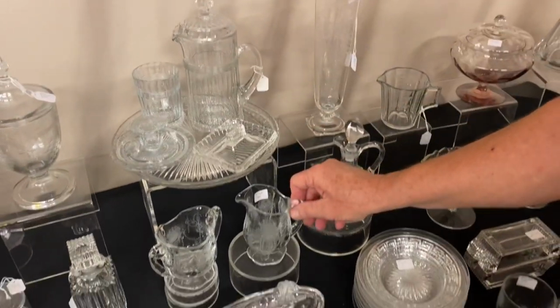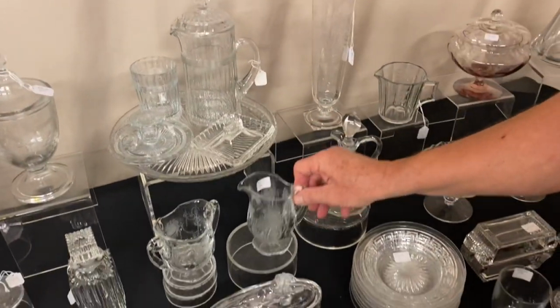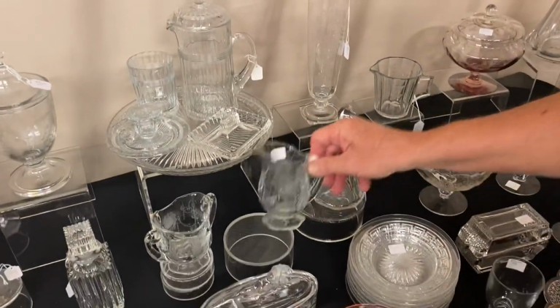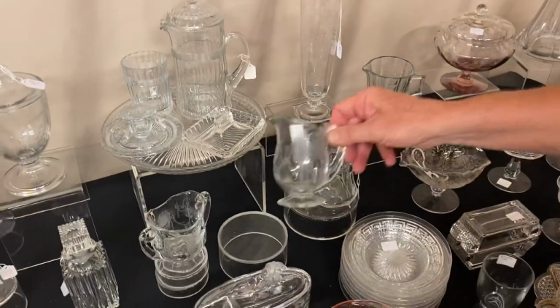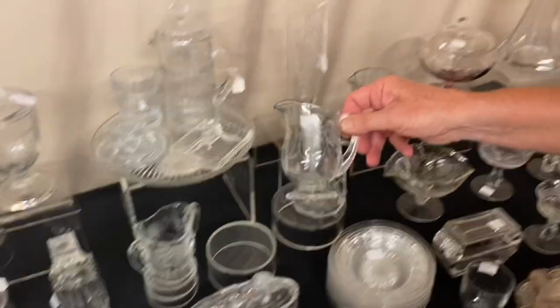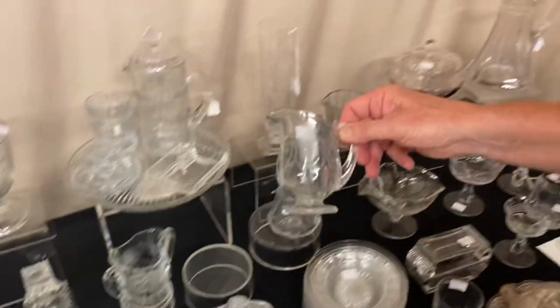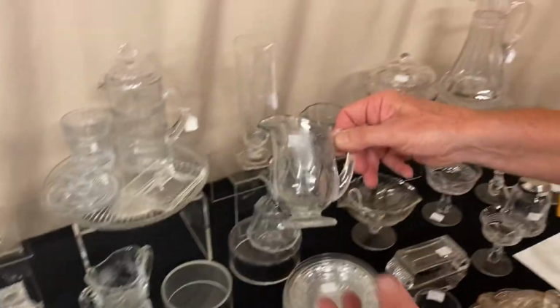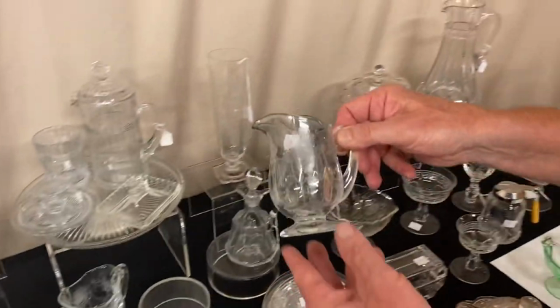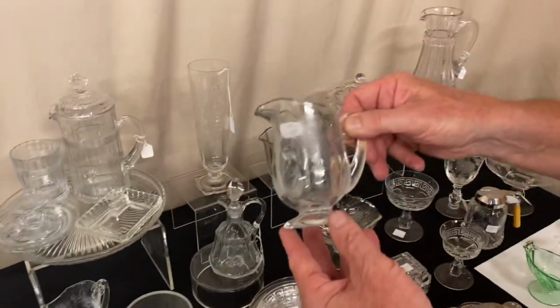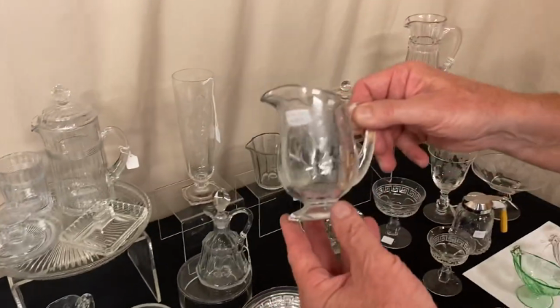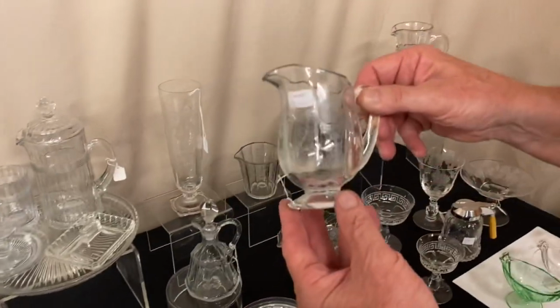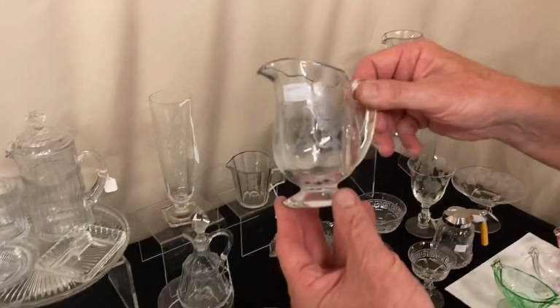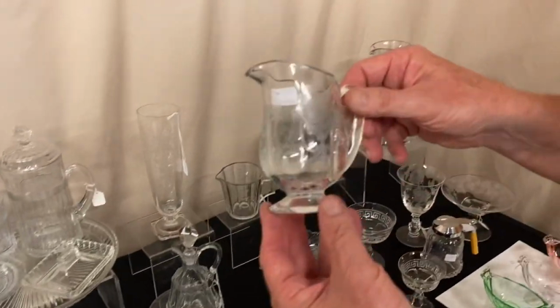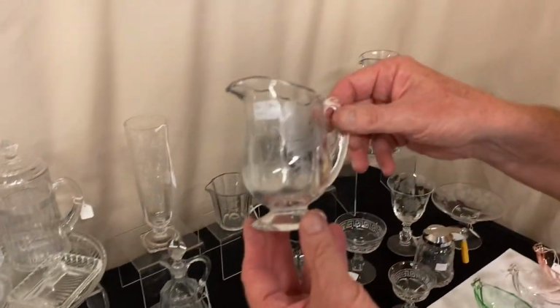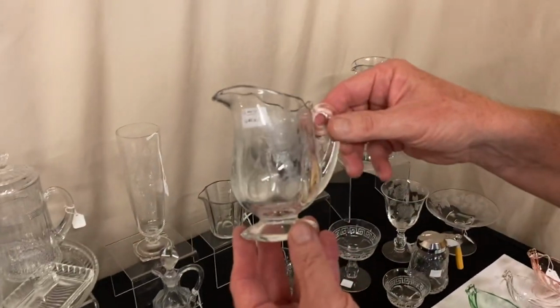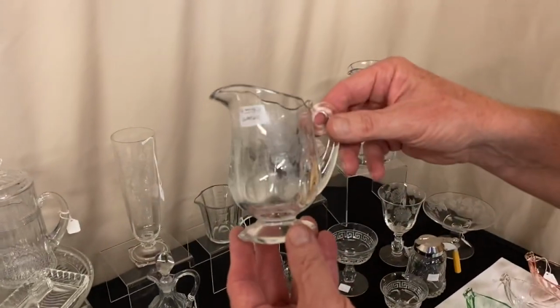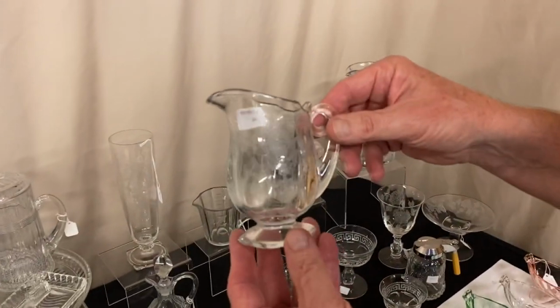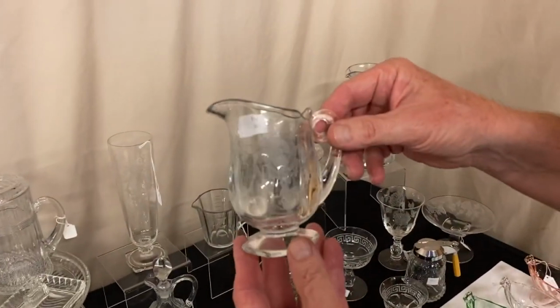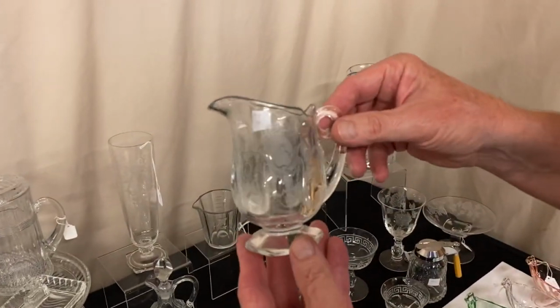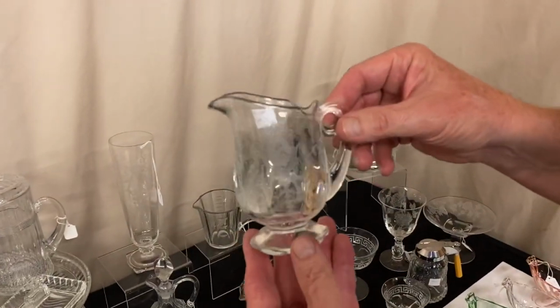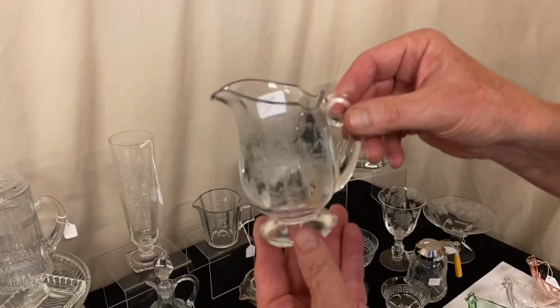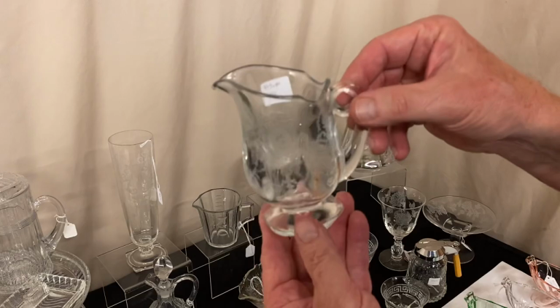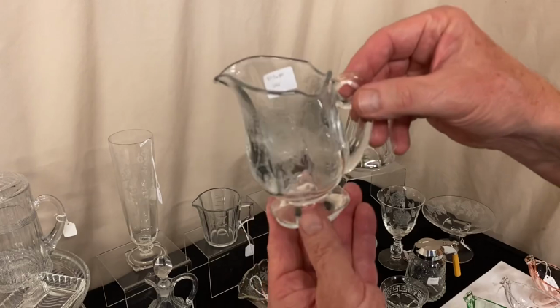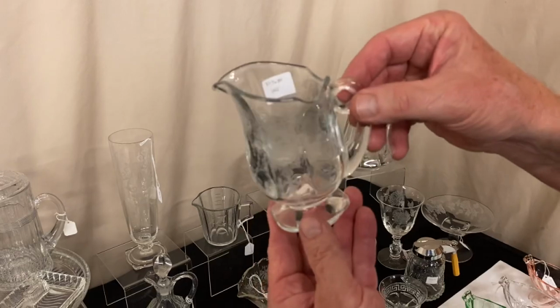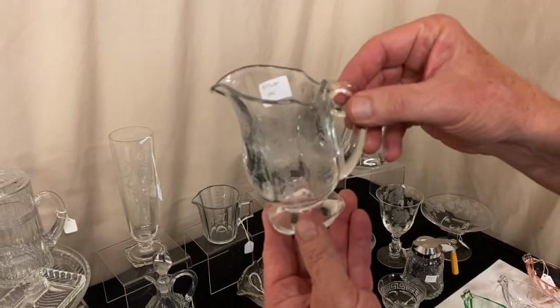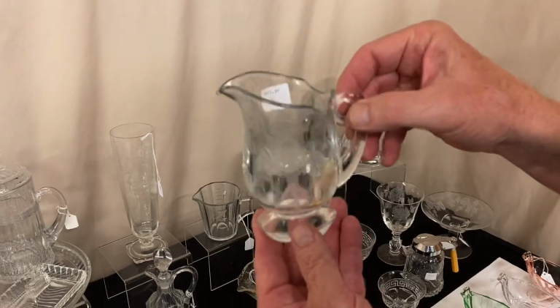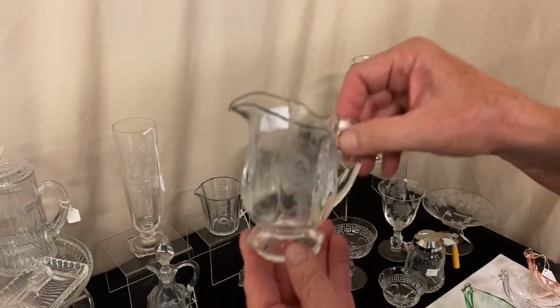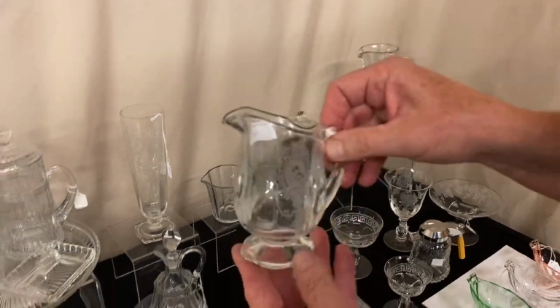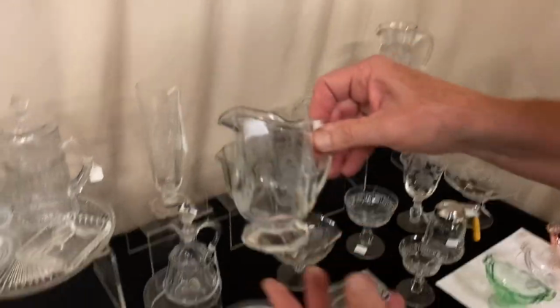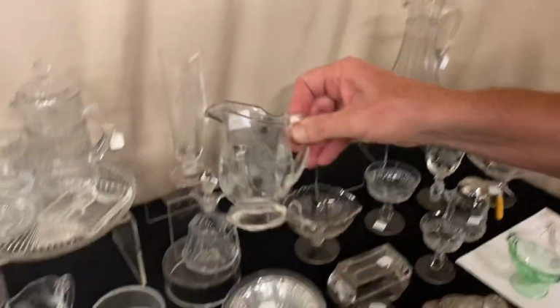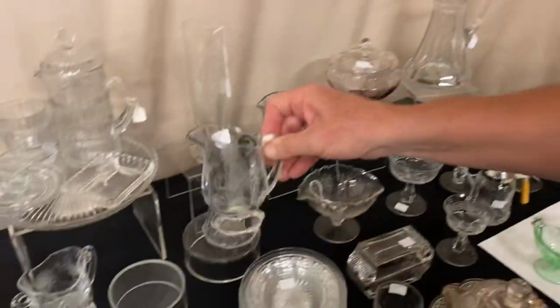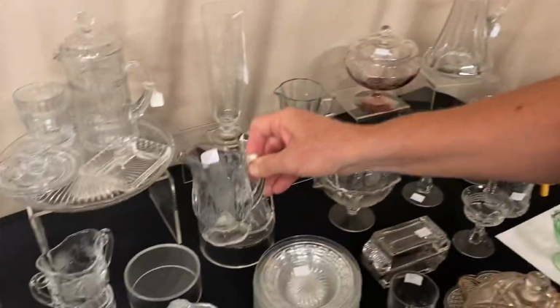Two drawers table — creamer and sugar with Menu Etch. $45 for the pair.